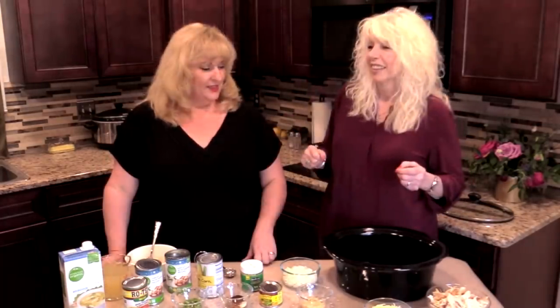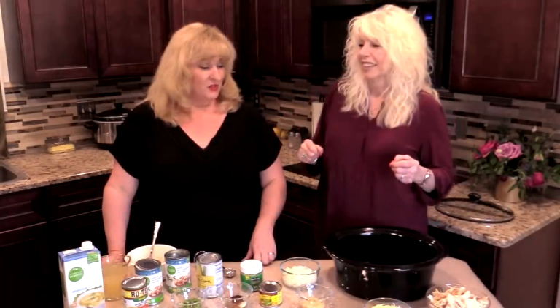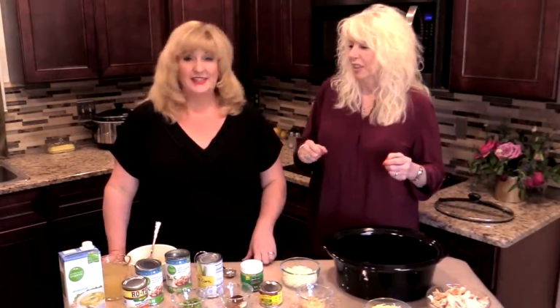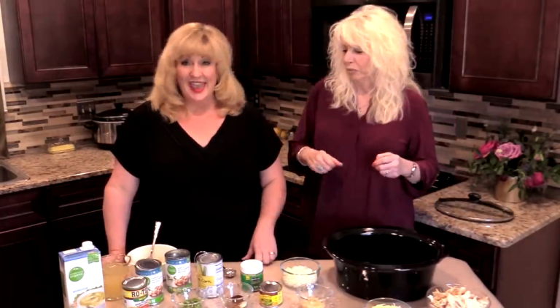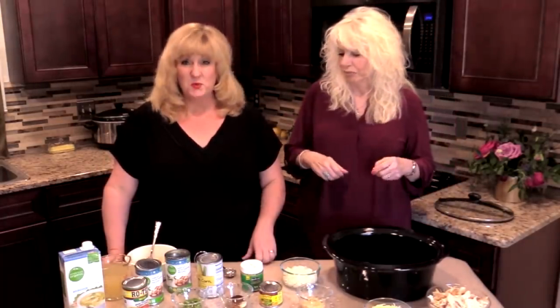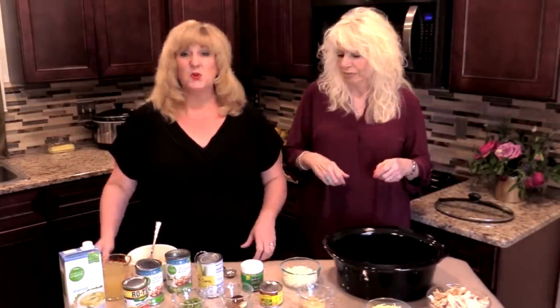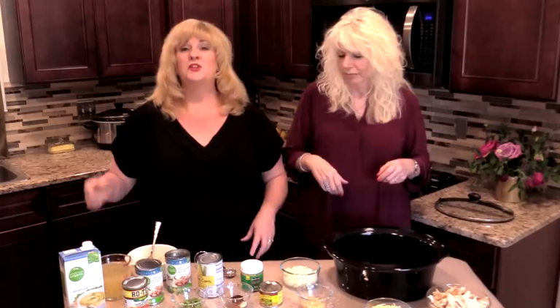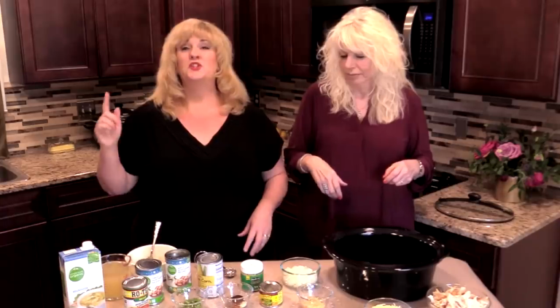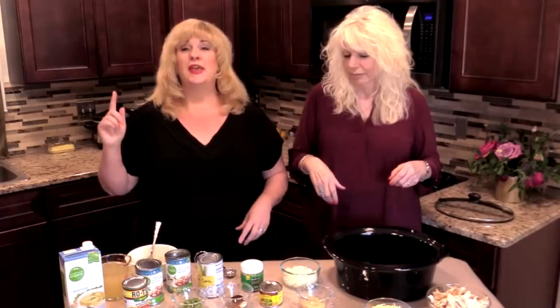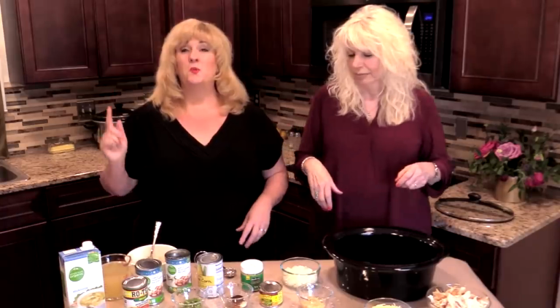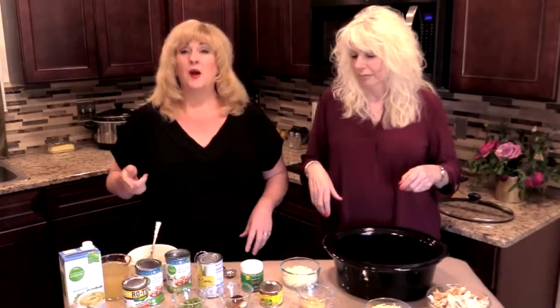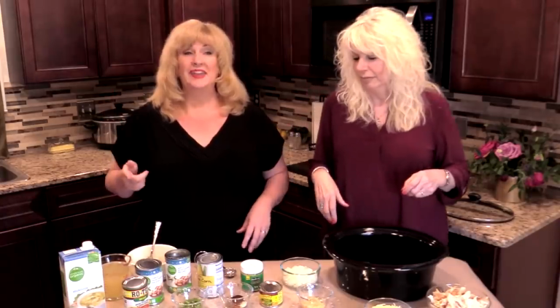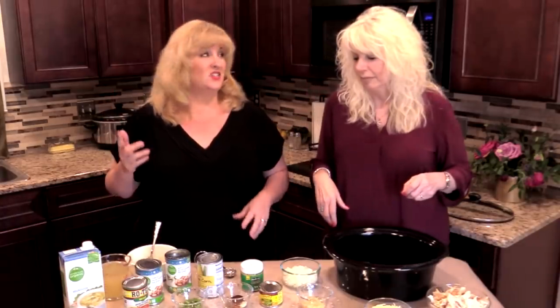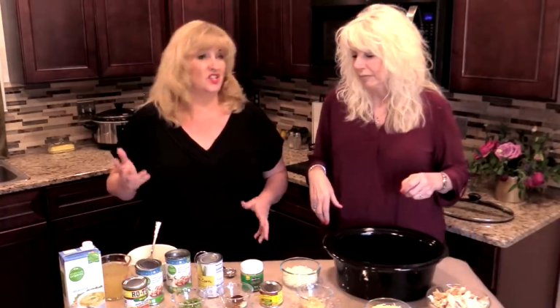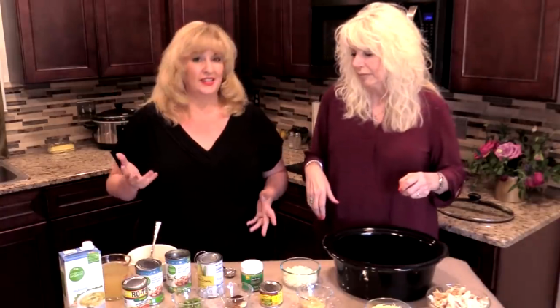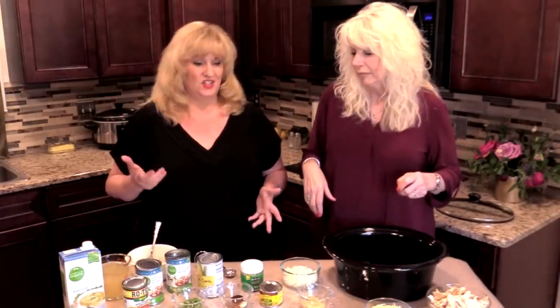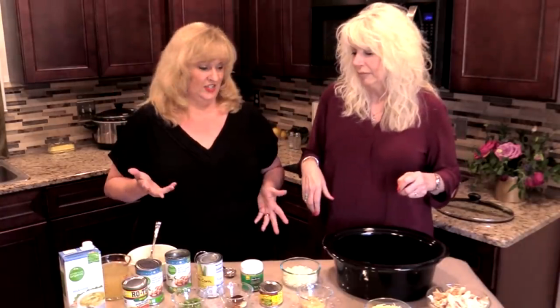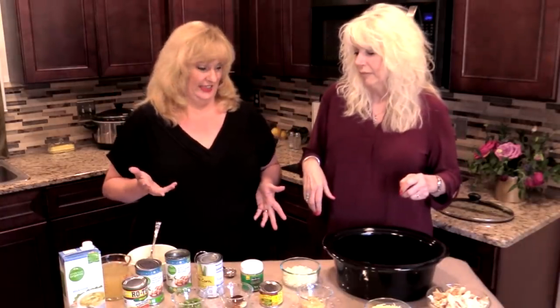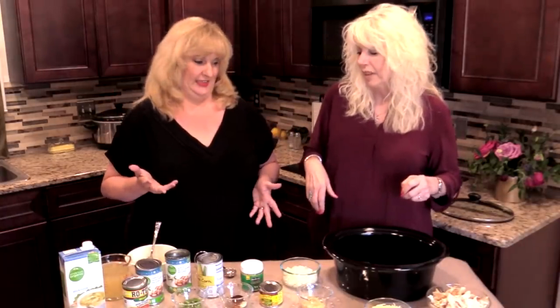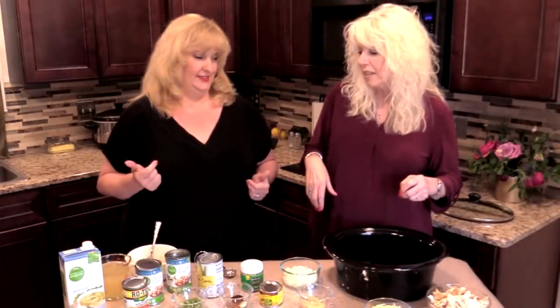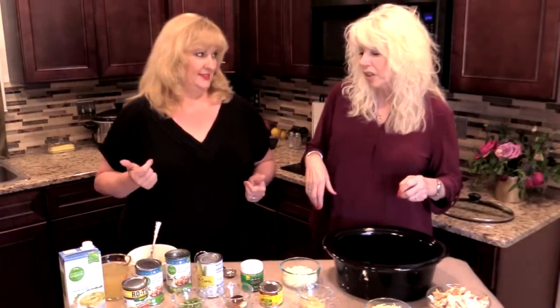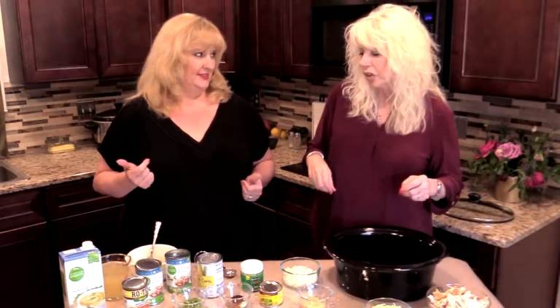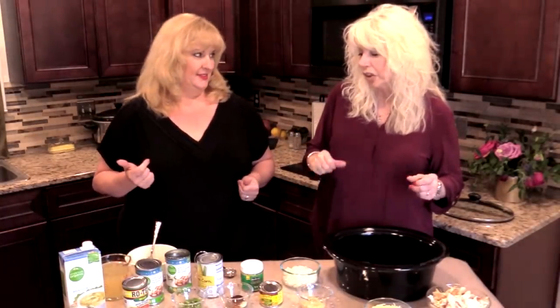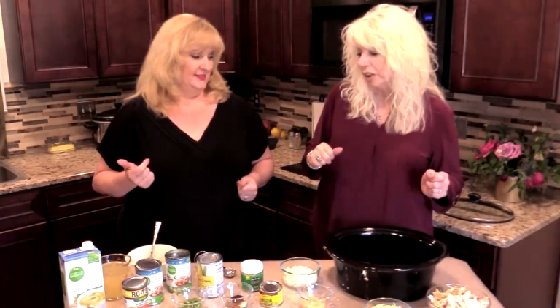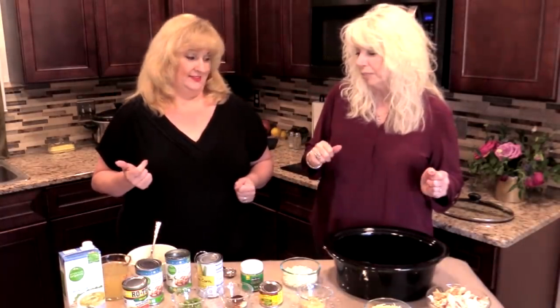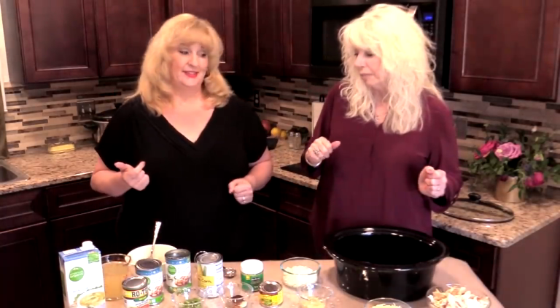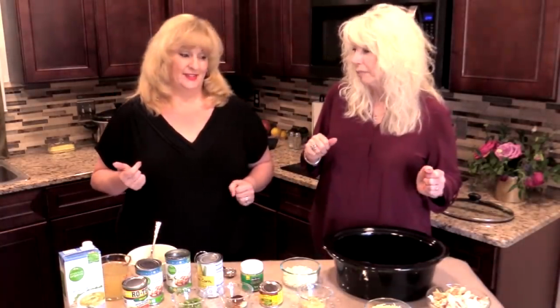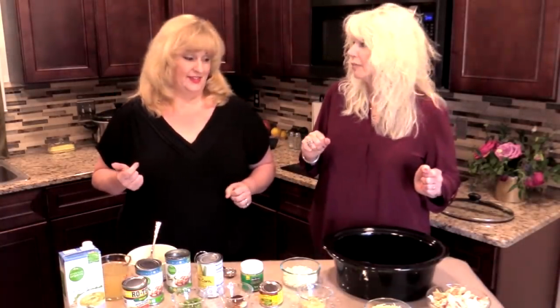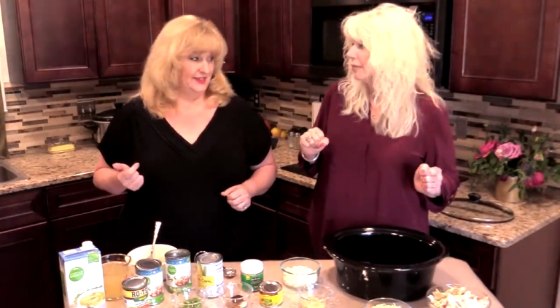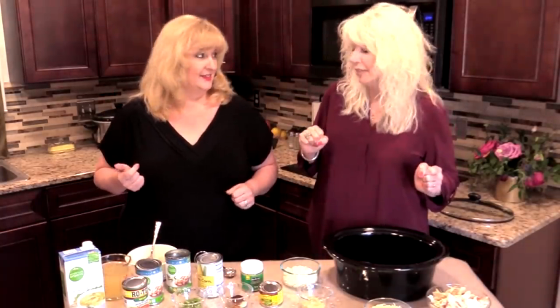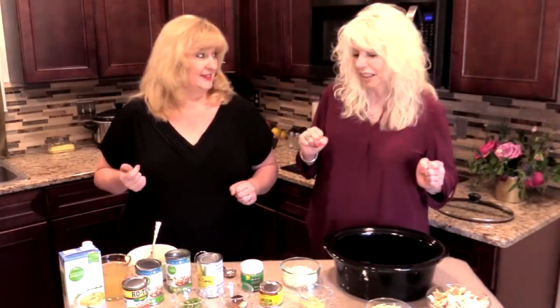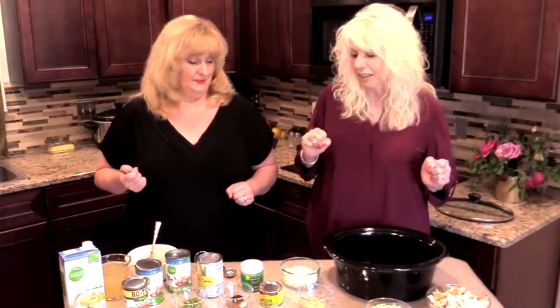So today we're going to do a white chicken chili. That sounds real good. It does, doesn't it?